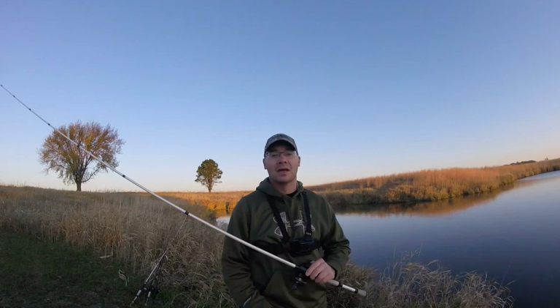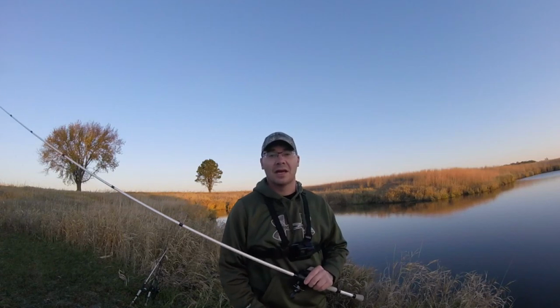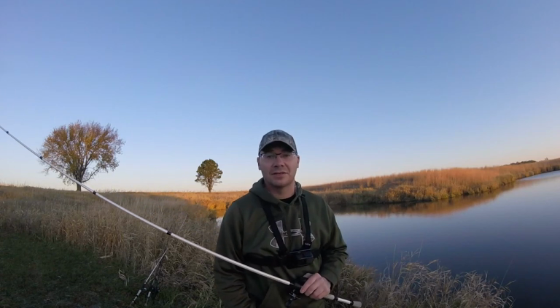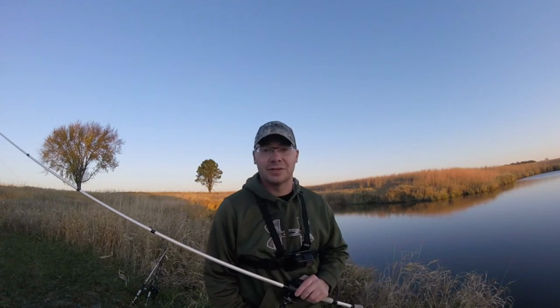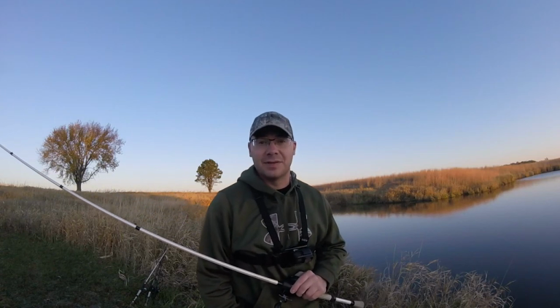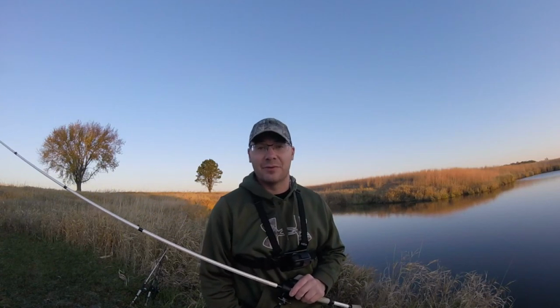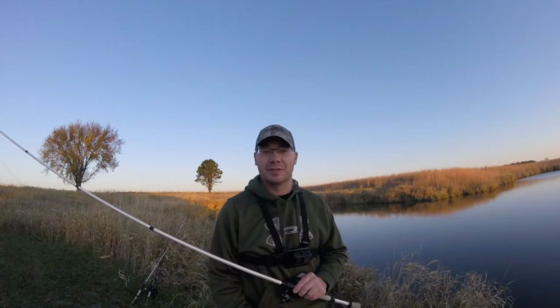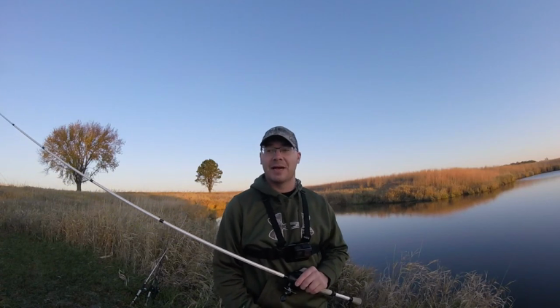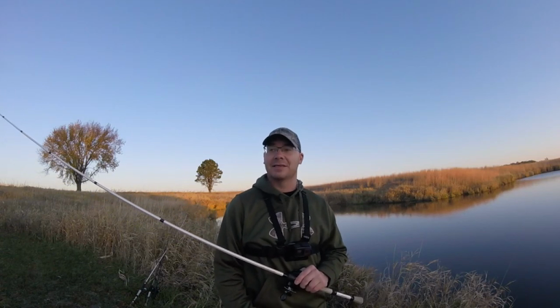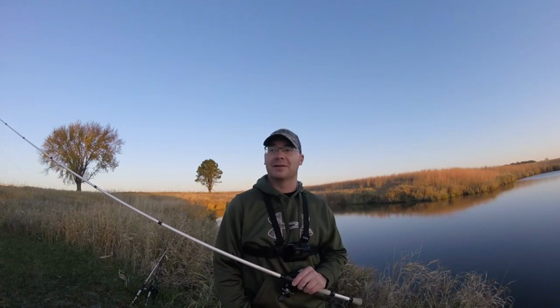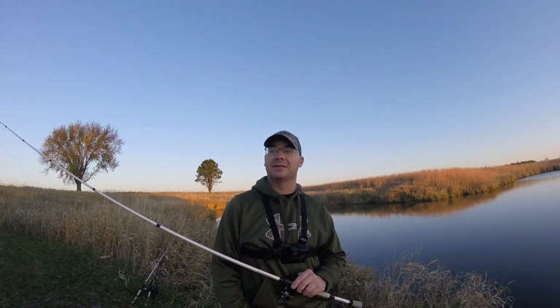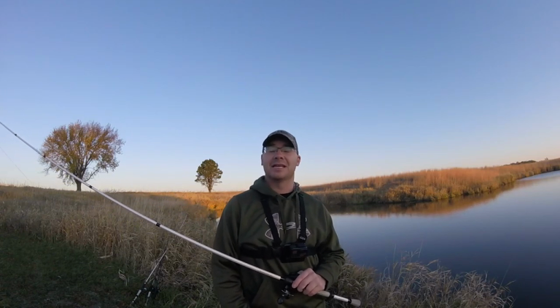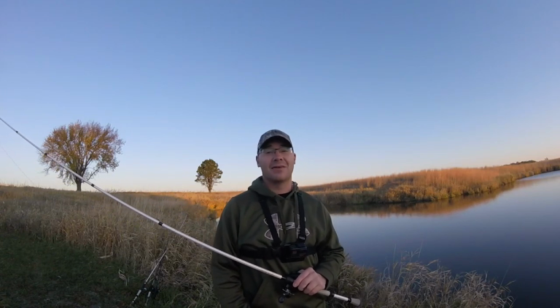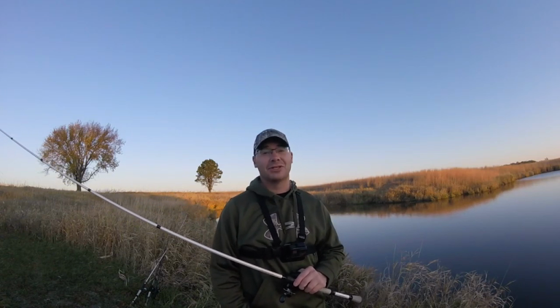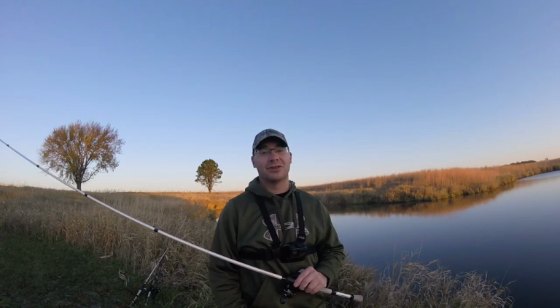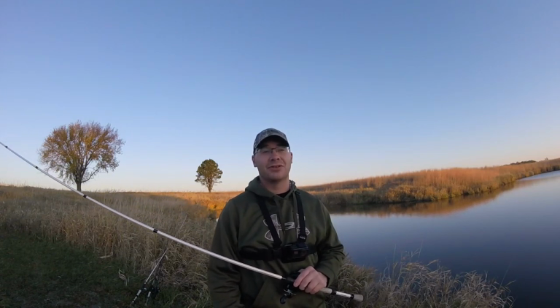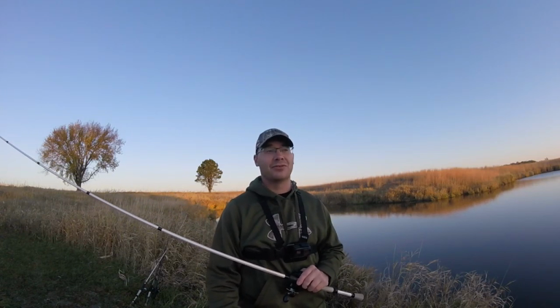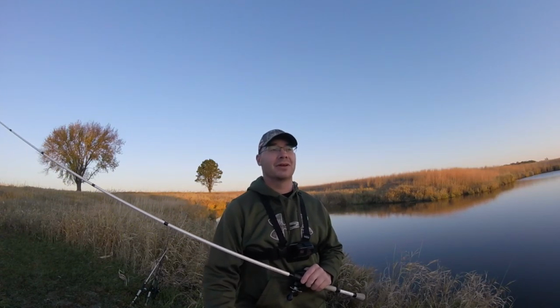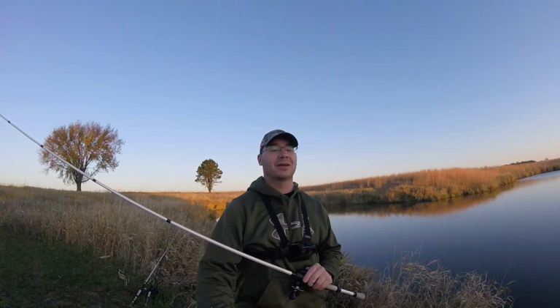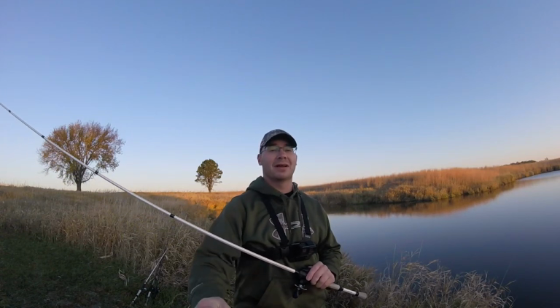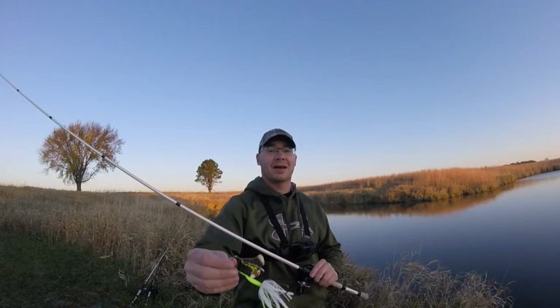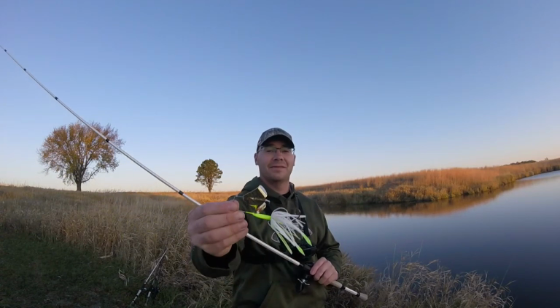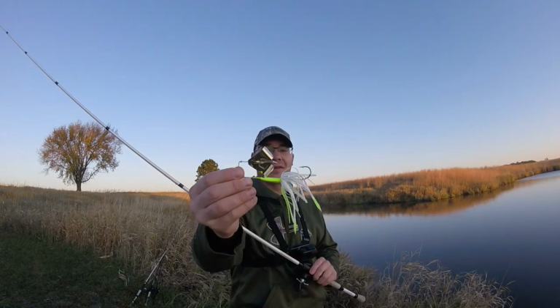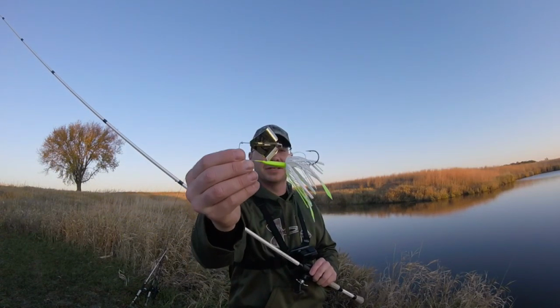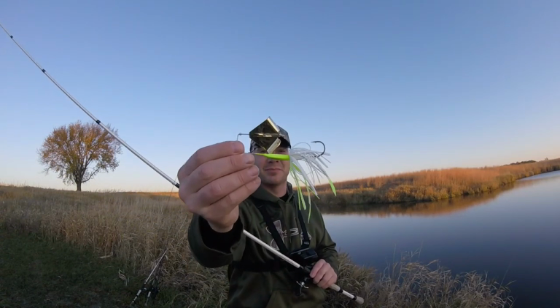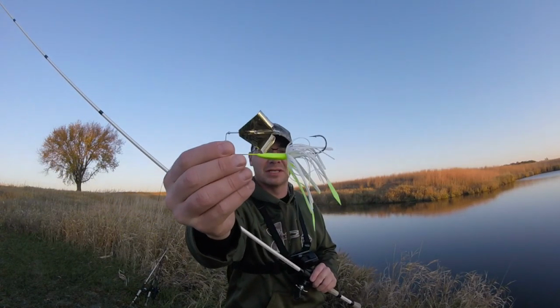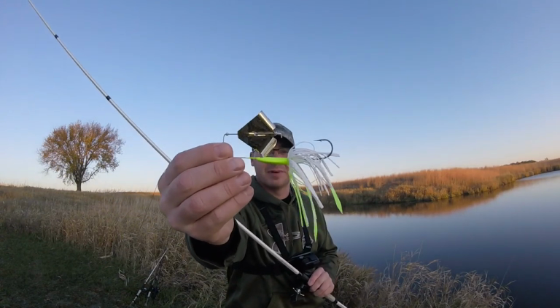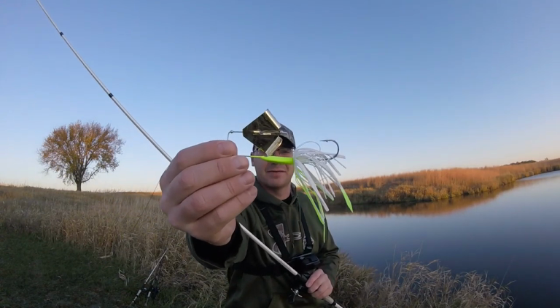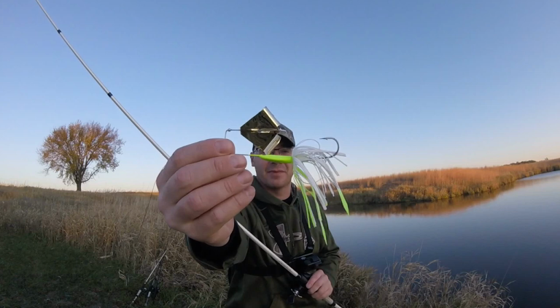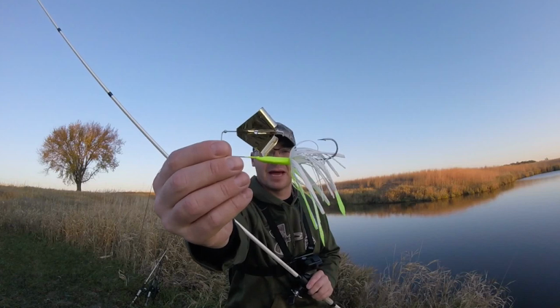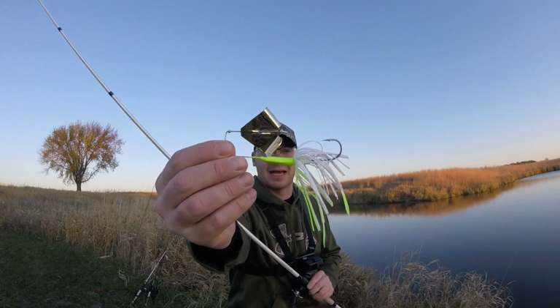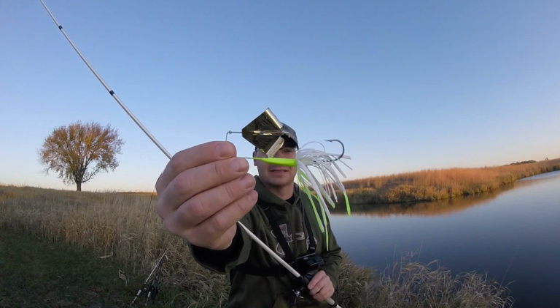Hey, it's Chris the Midwest Bass Hunter. Today I want to show you how to fish a buzzbait for bass.